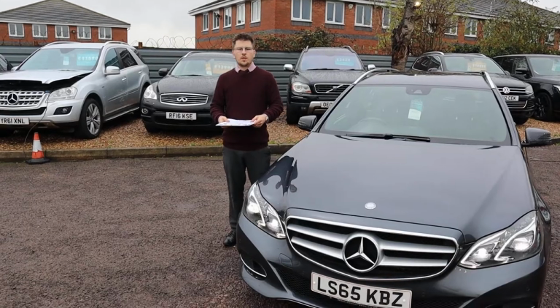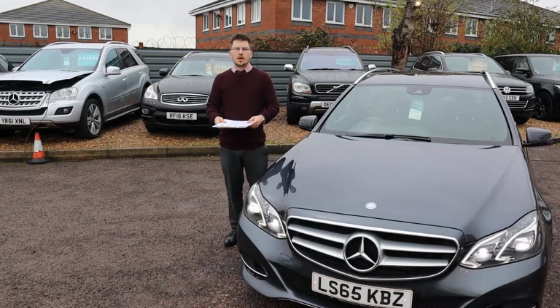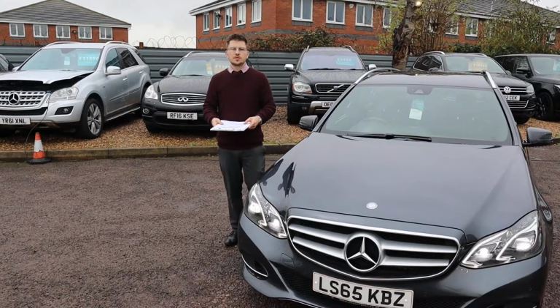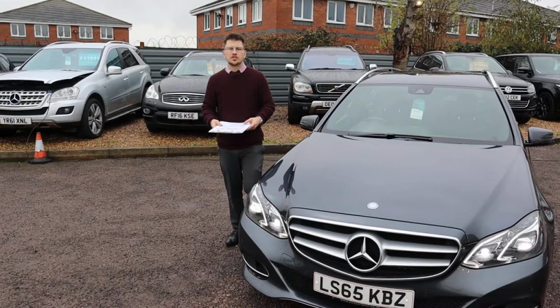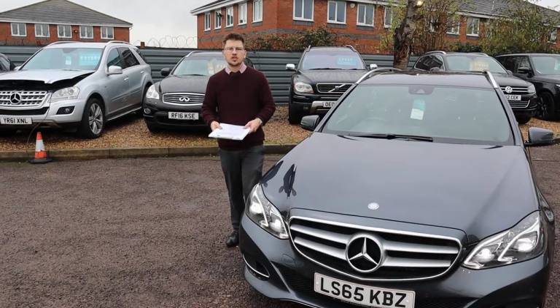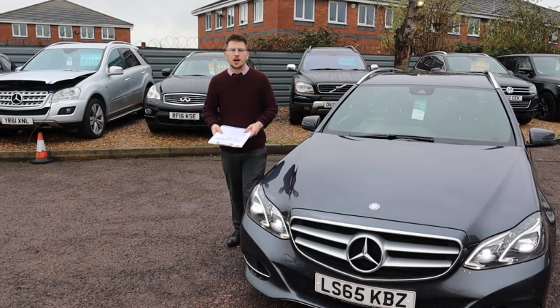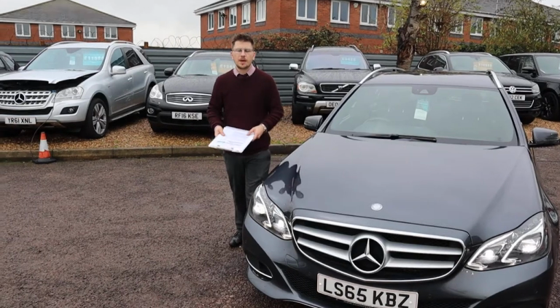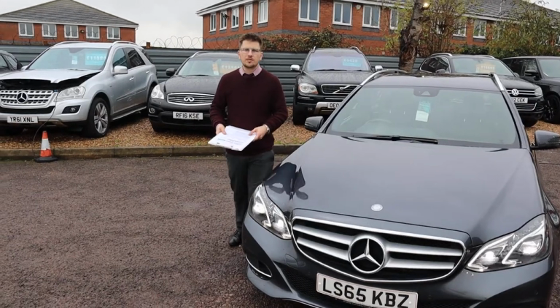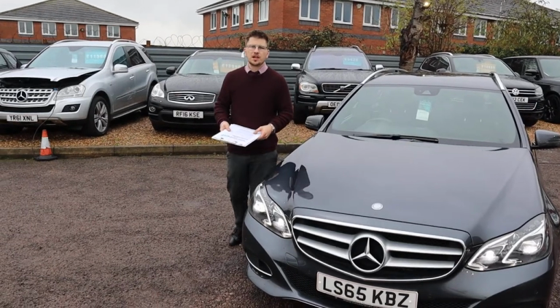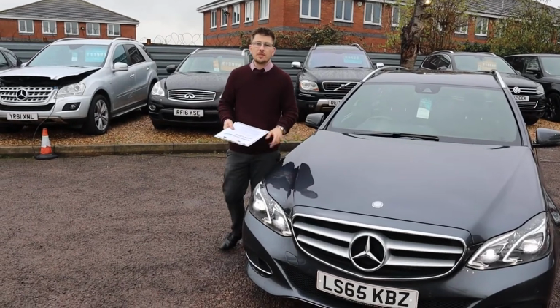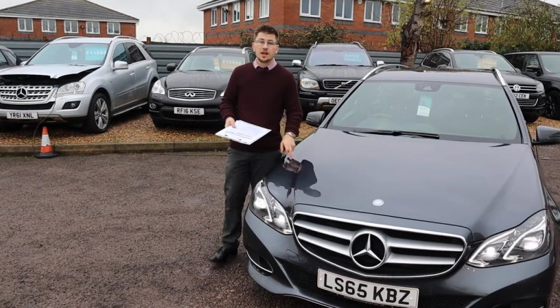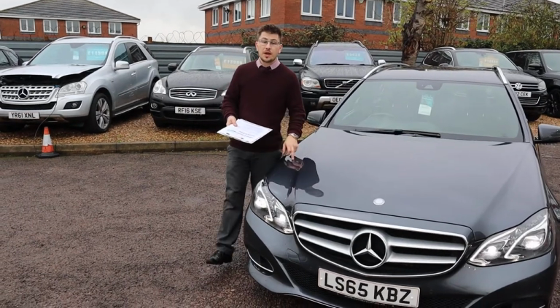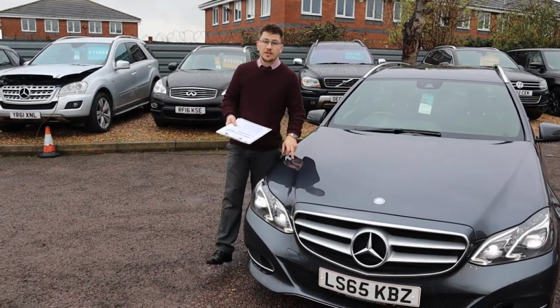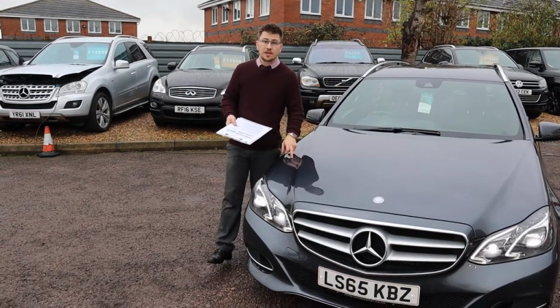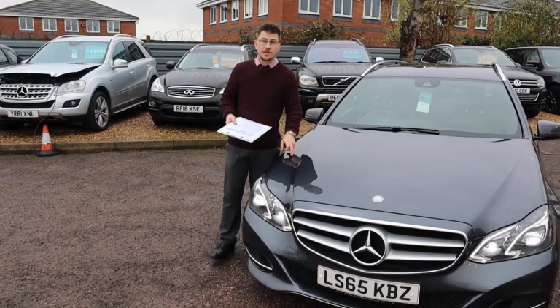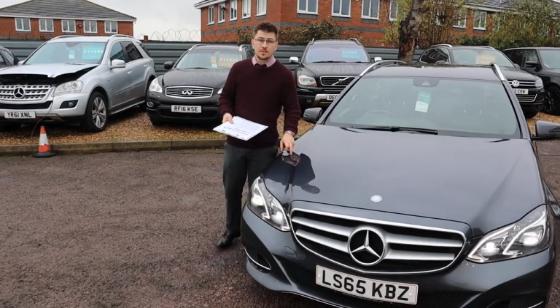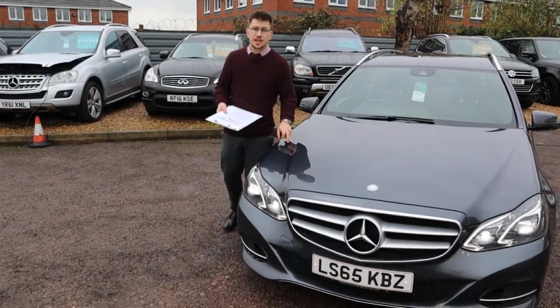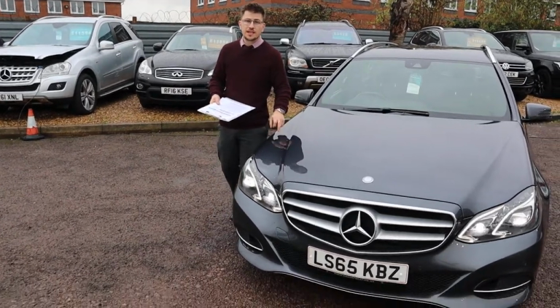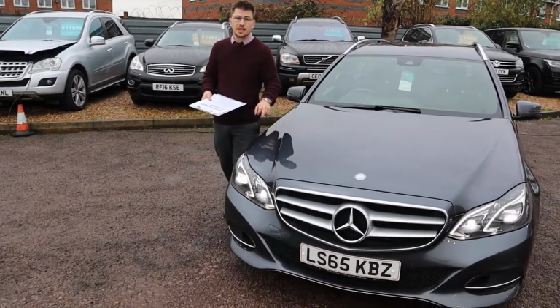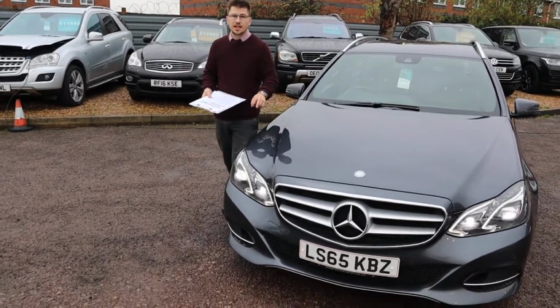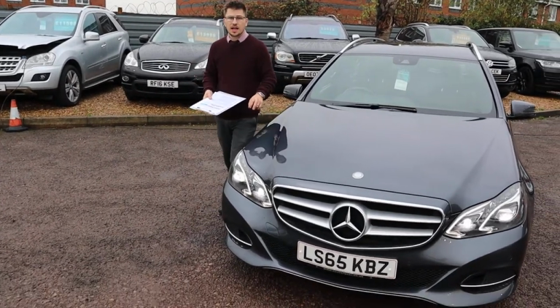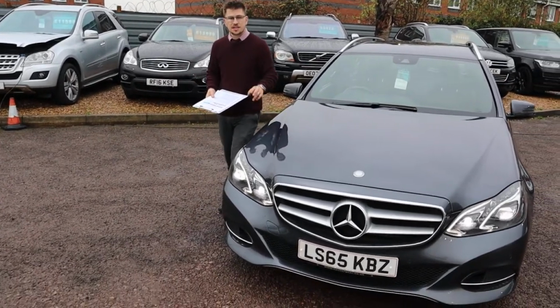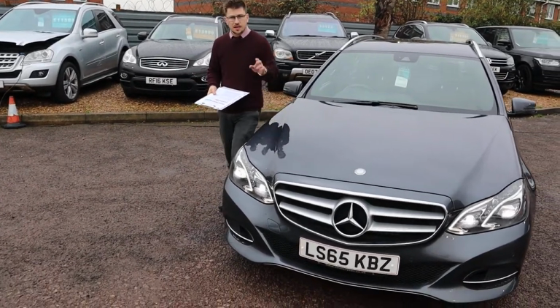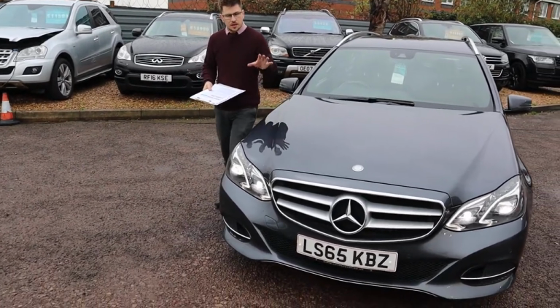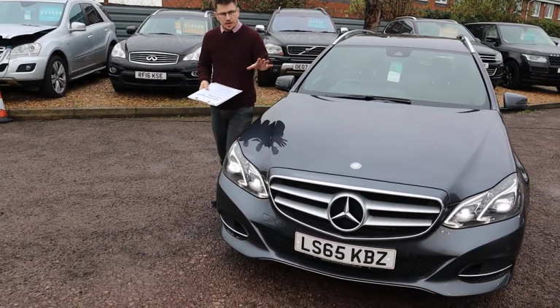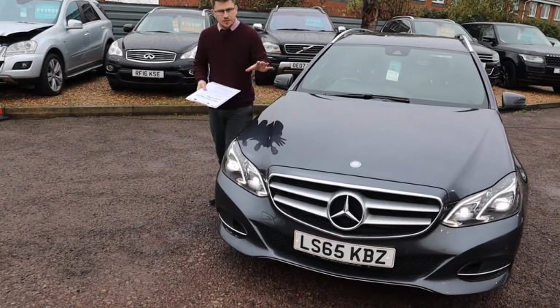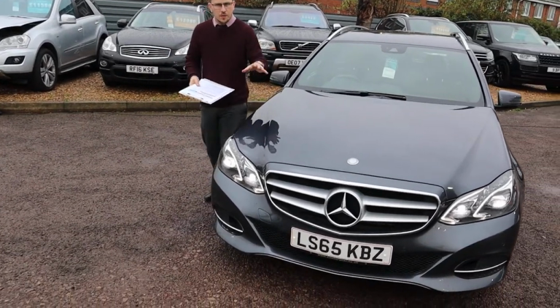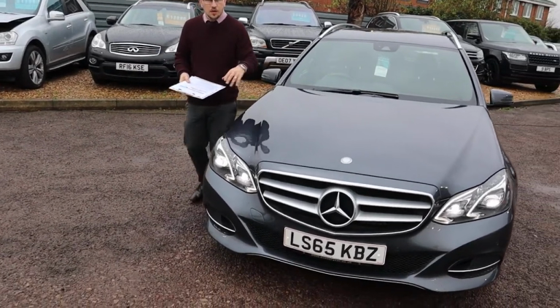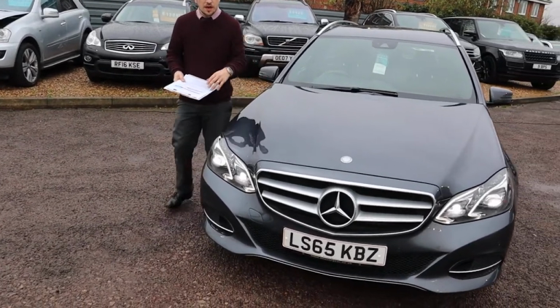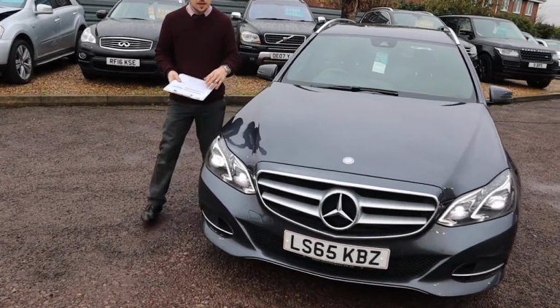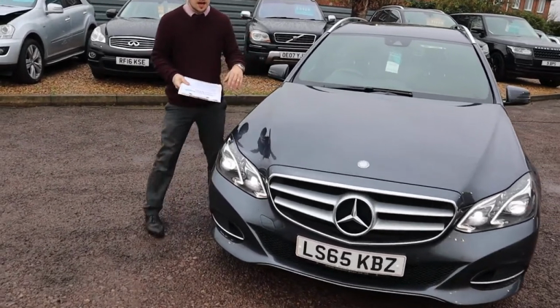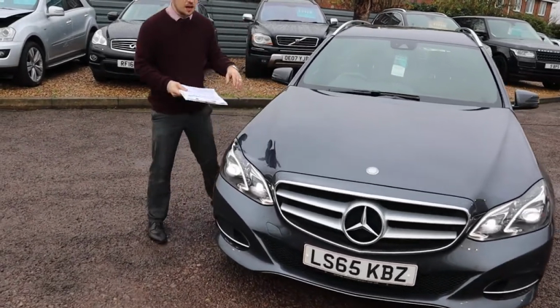Welcome to Country Car, my name is Tom and we have a lovely Mercedes E-Class. I'm going to give you a walk around the car.